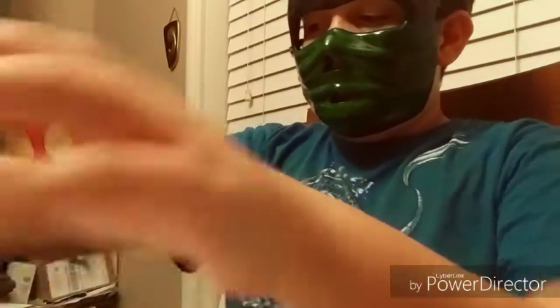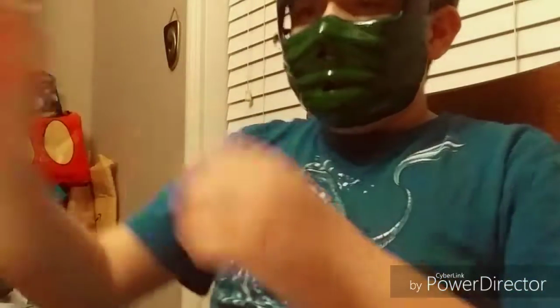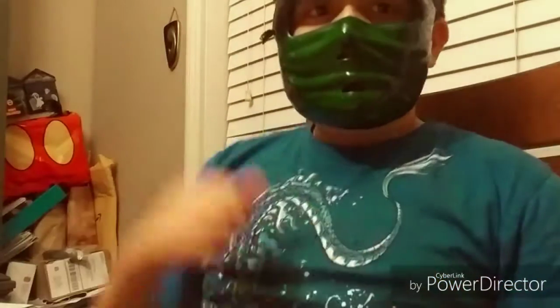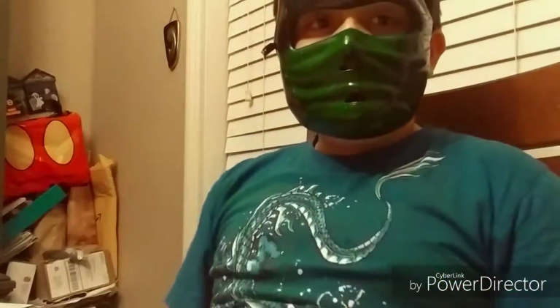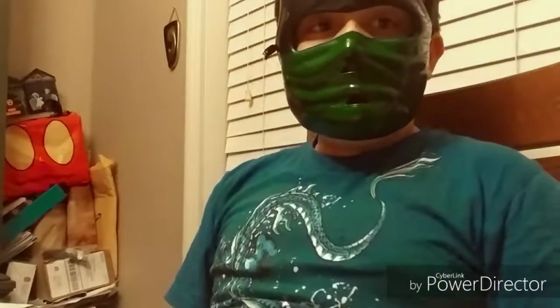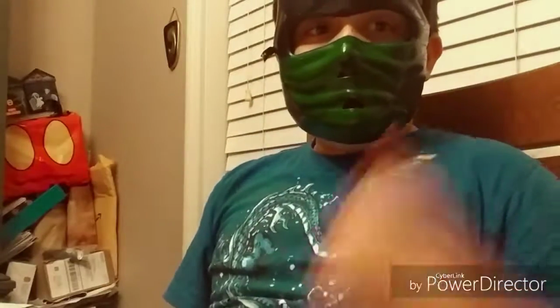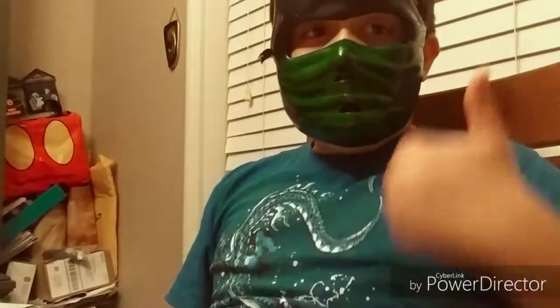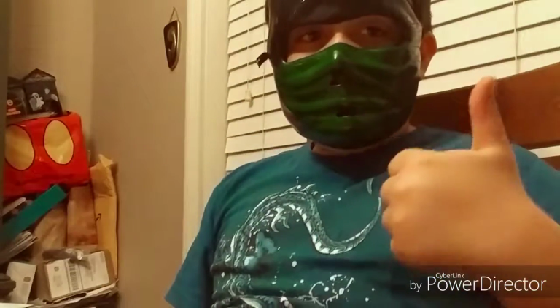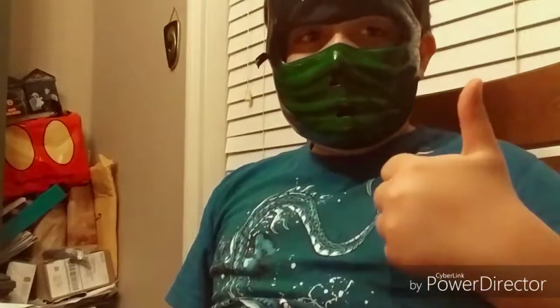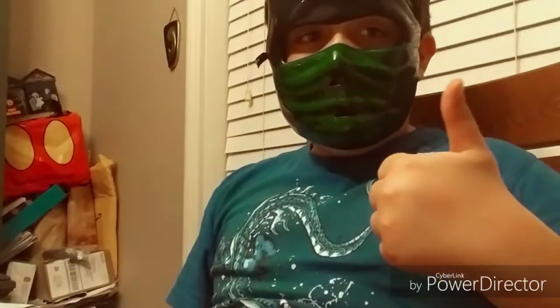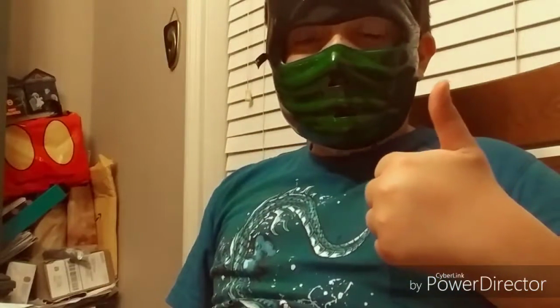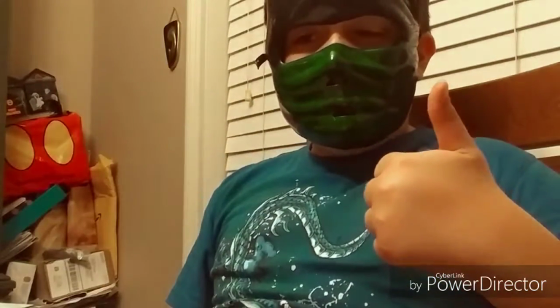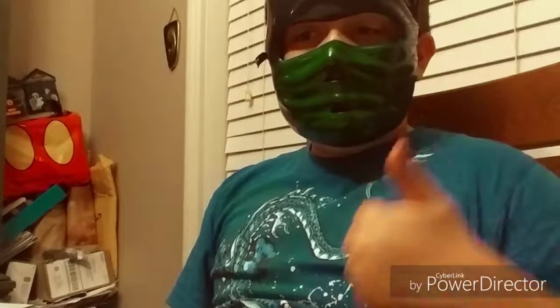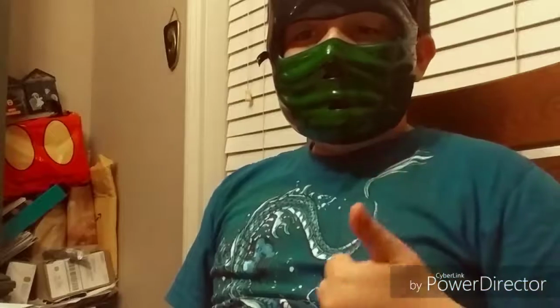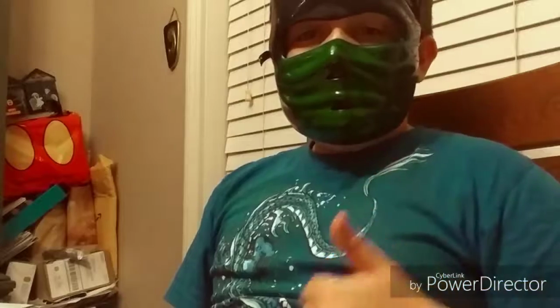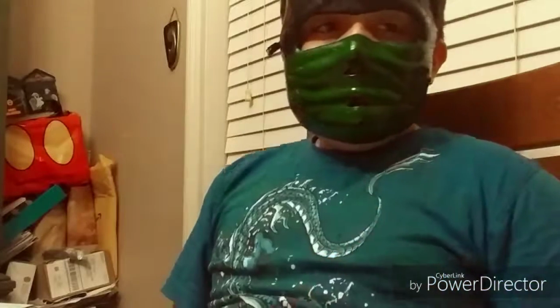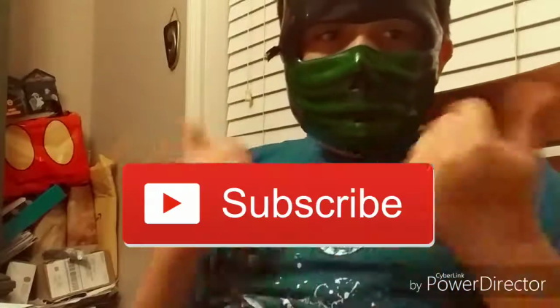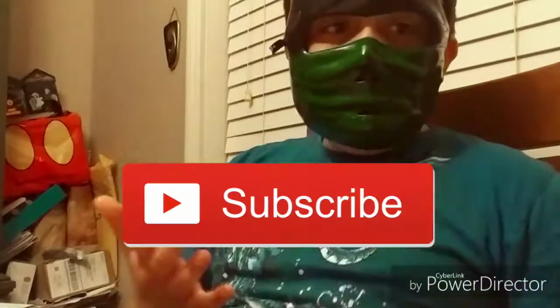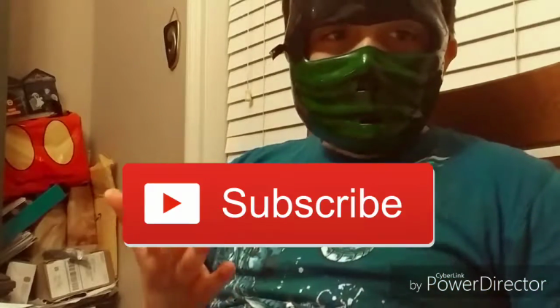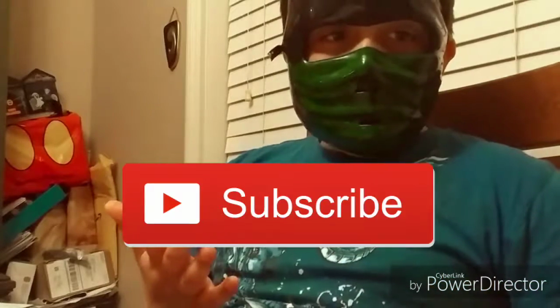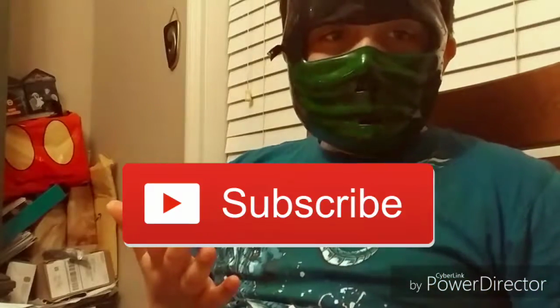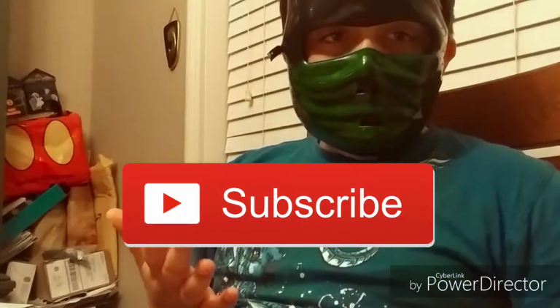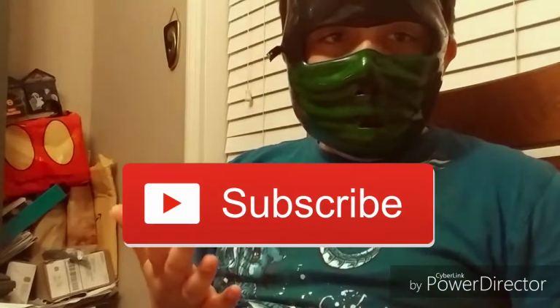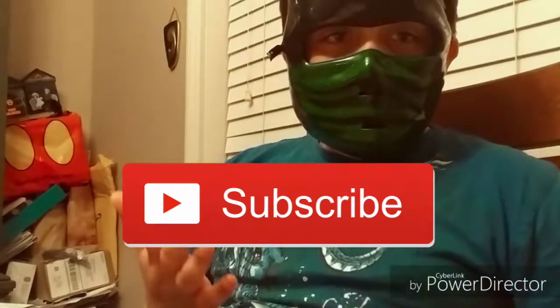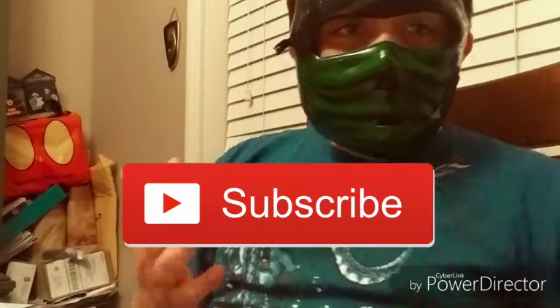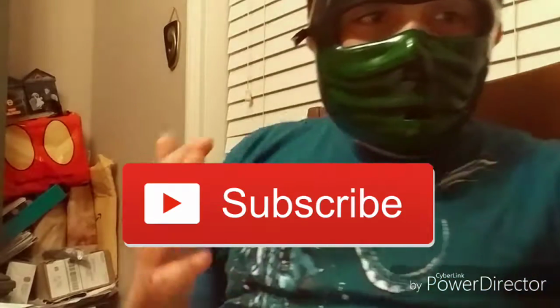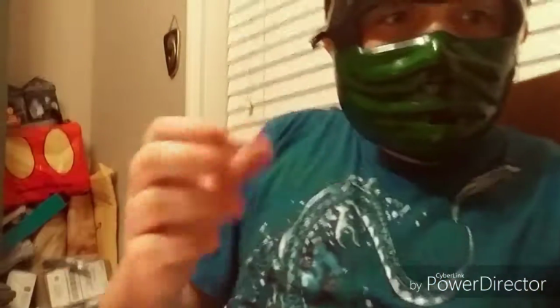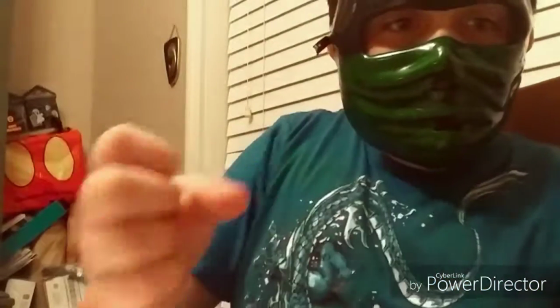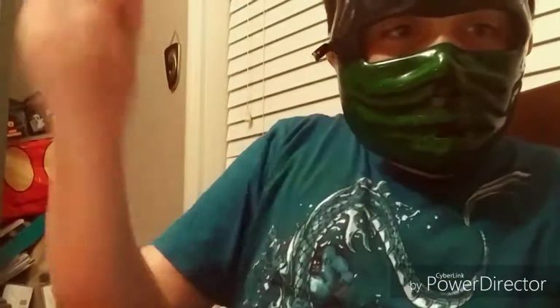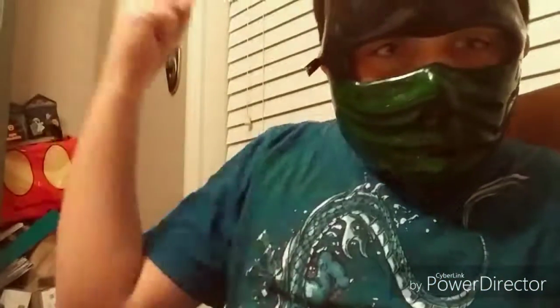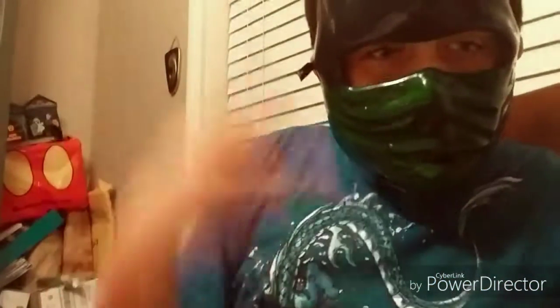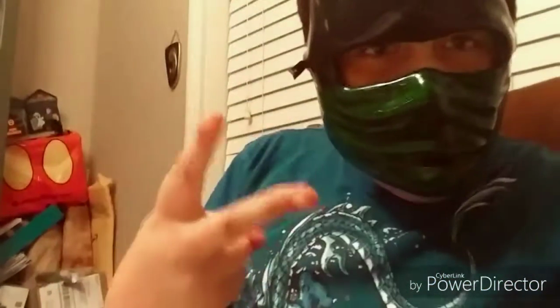Give this video a thumbs up if you enjoyed it, and maybe even subscribe to my channel. Peace!